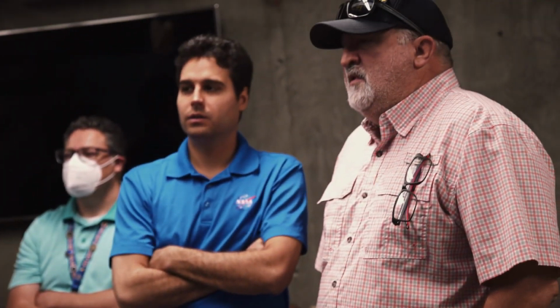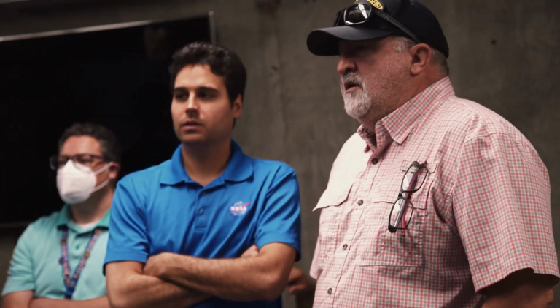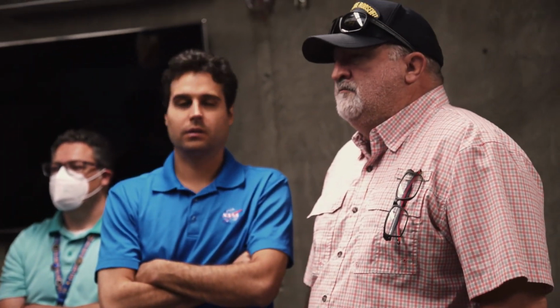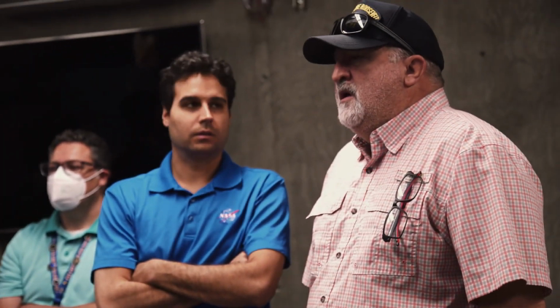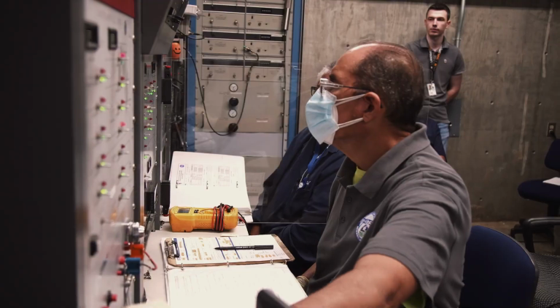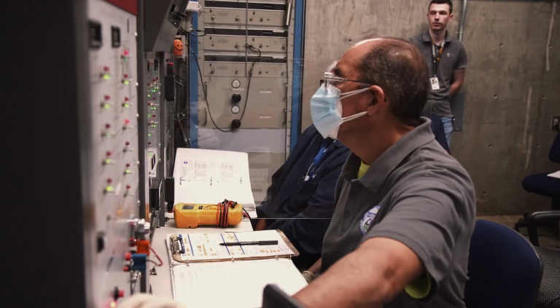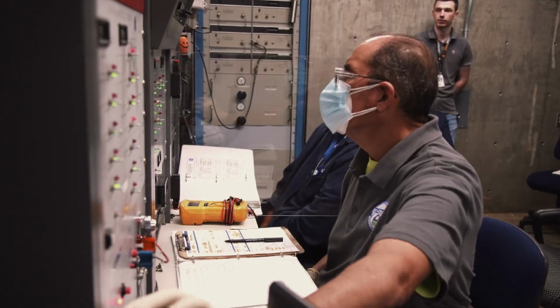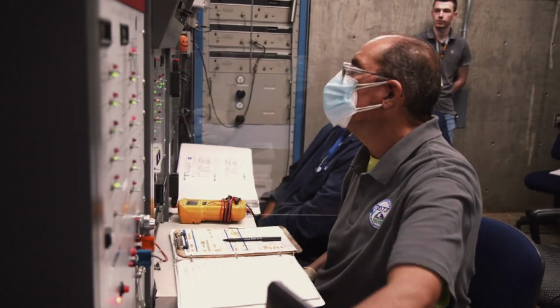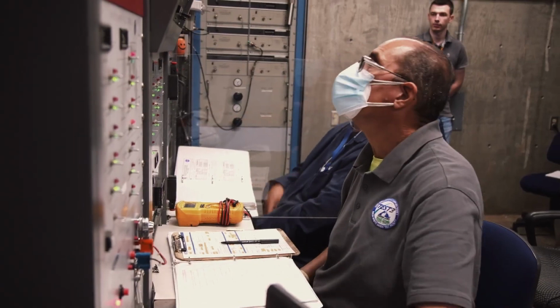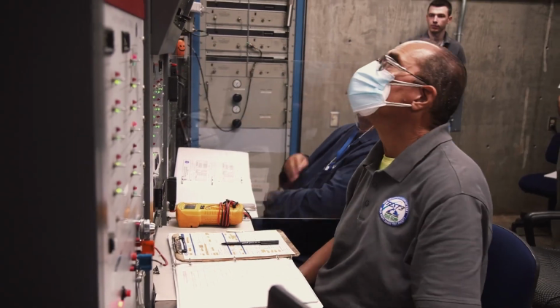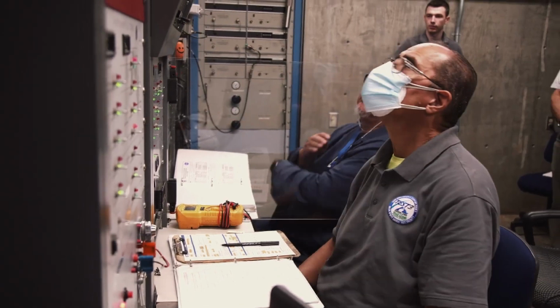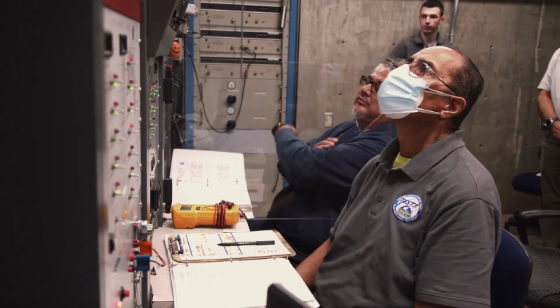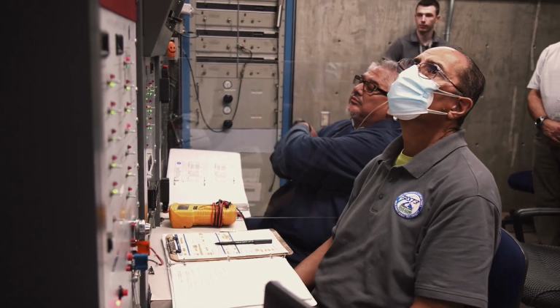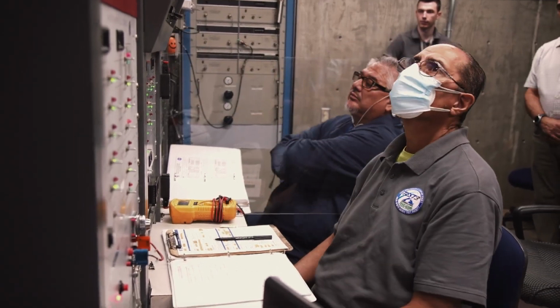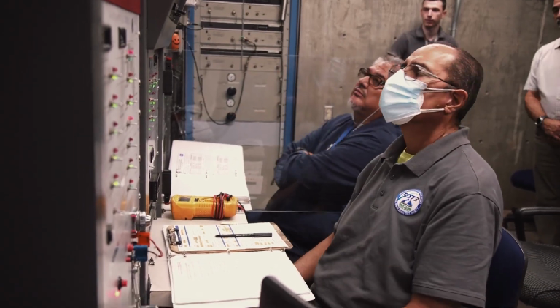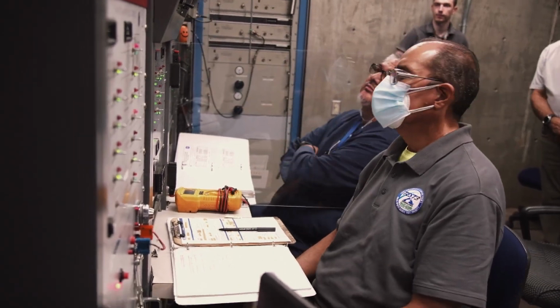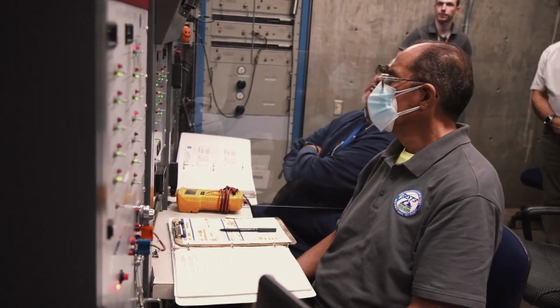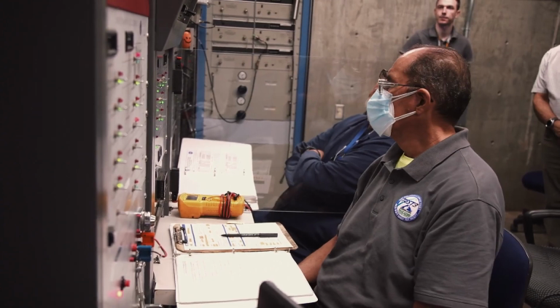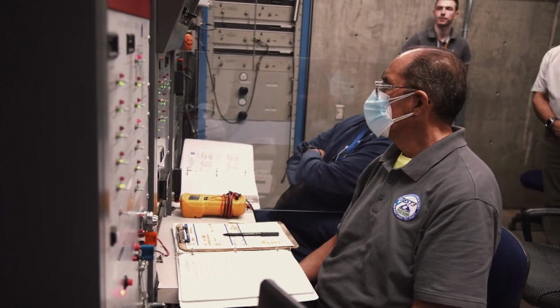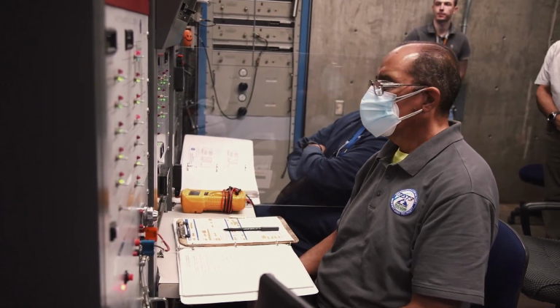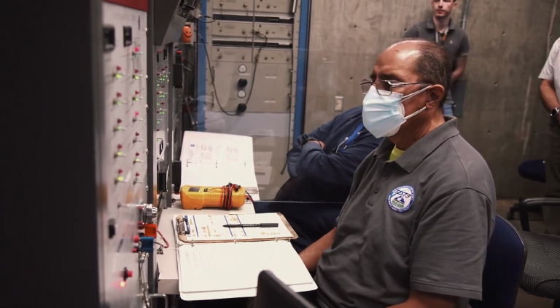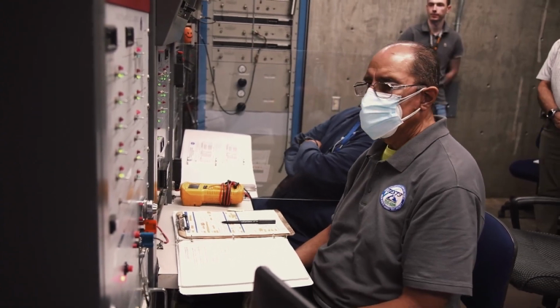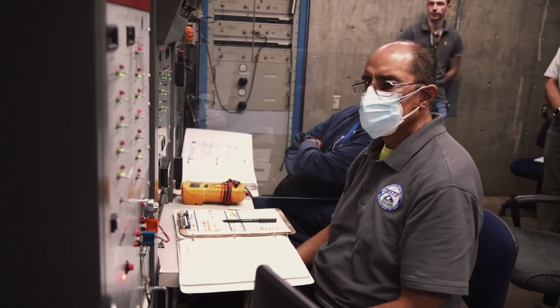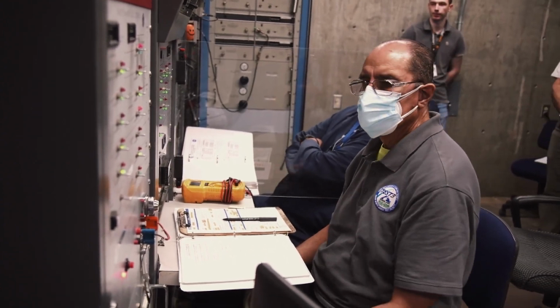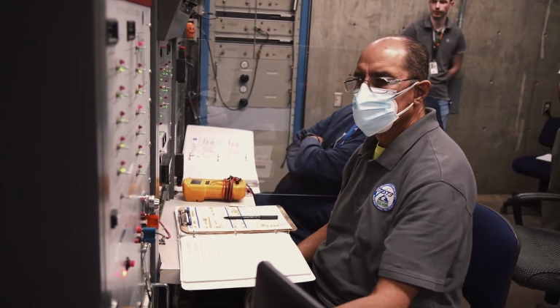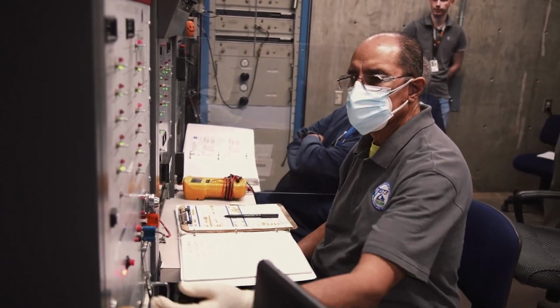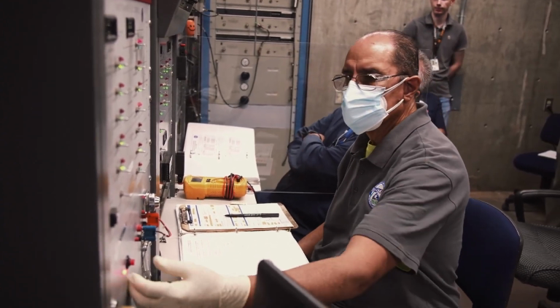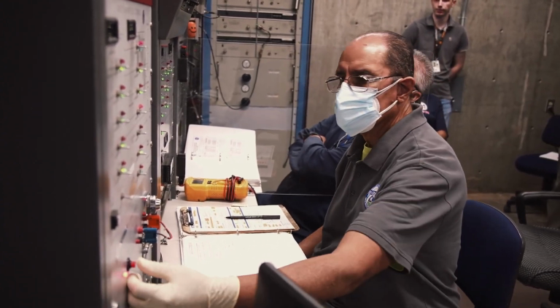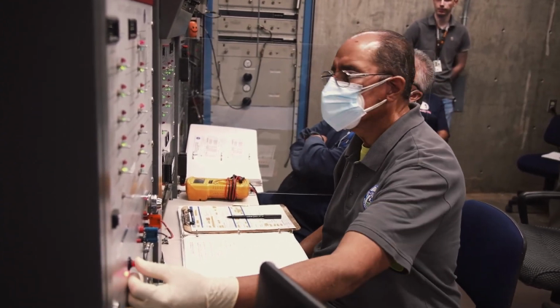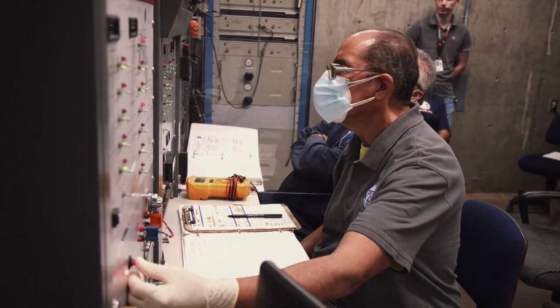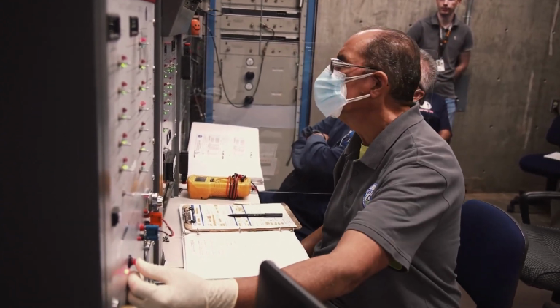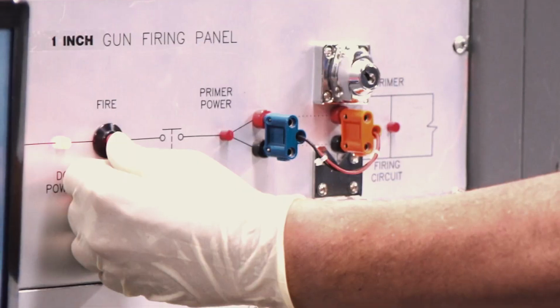Gunpowder is prepared and loaded by hand. We're able to remotely operate the guns via the bunker. On the count of three — three, two, one.